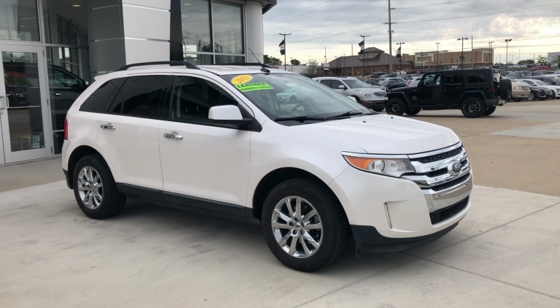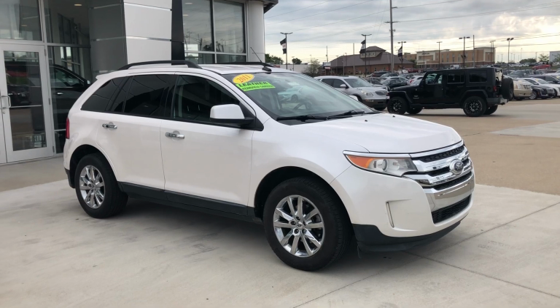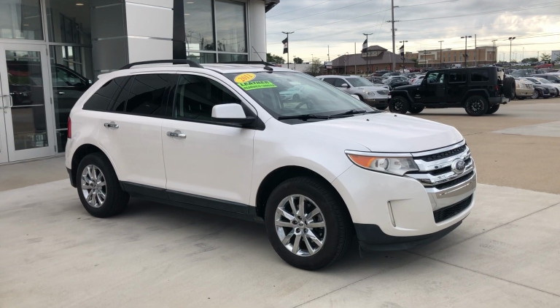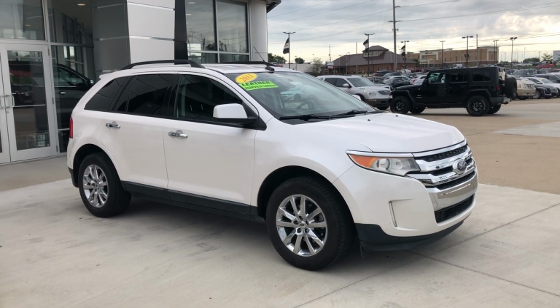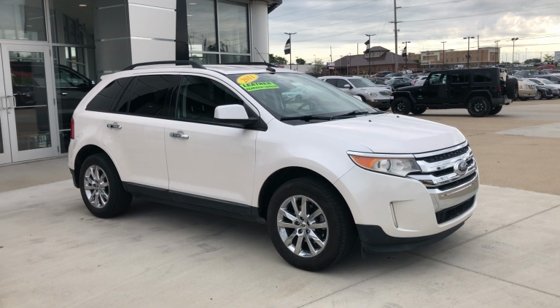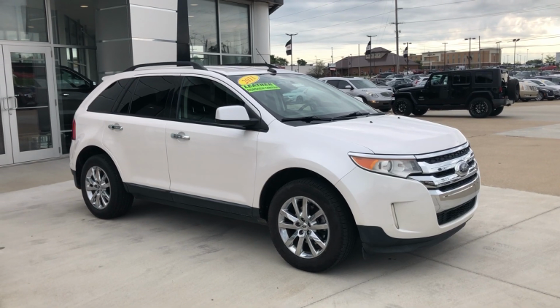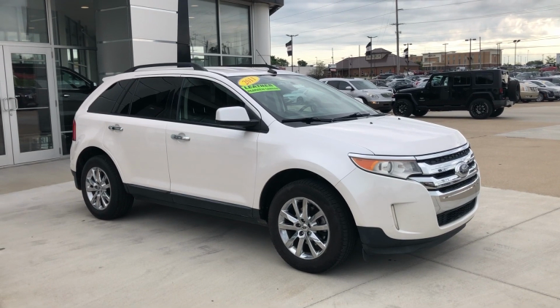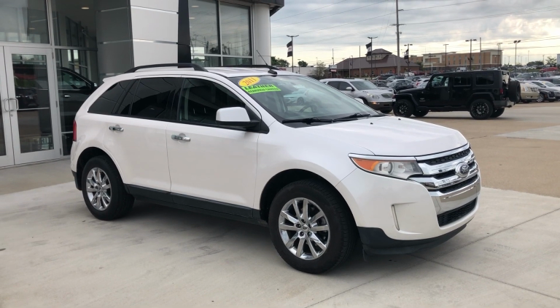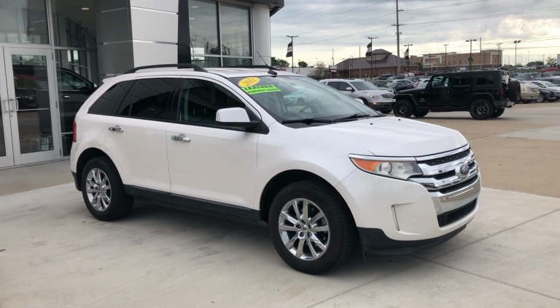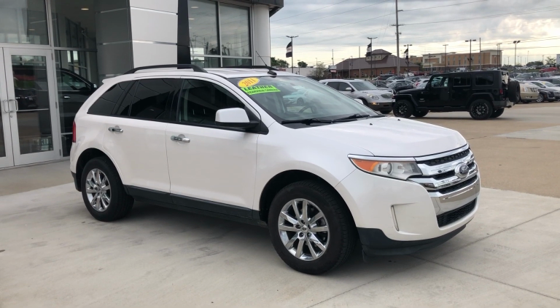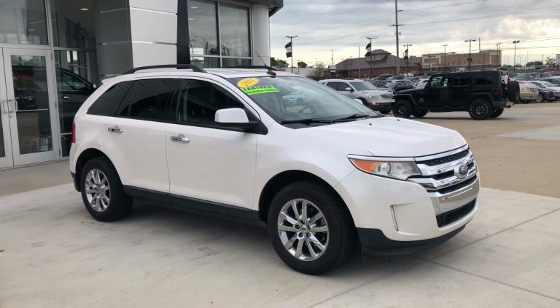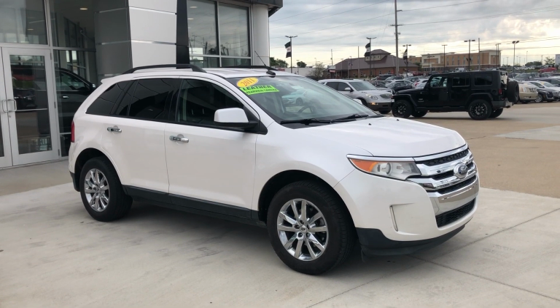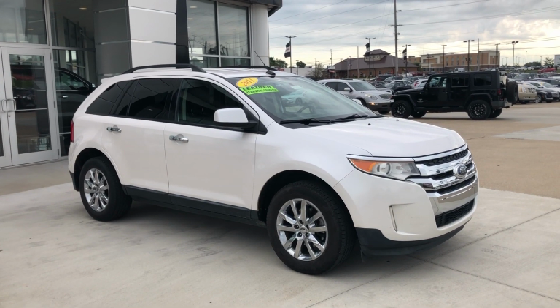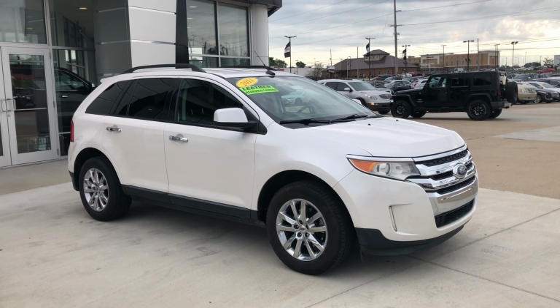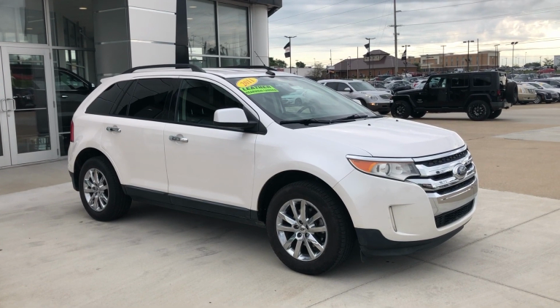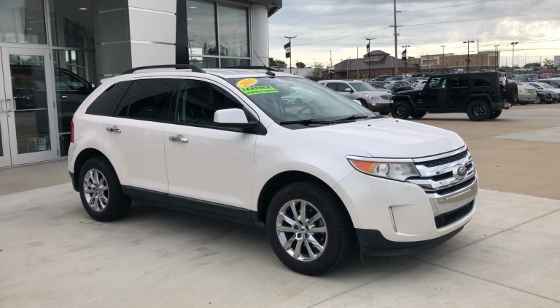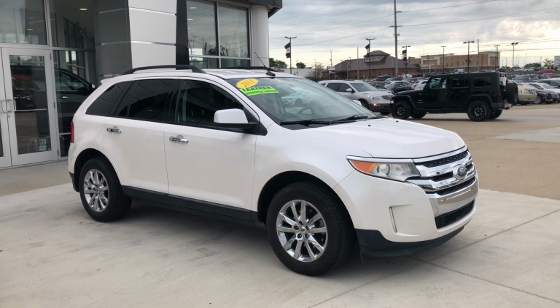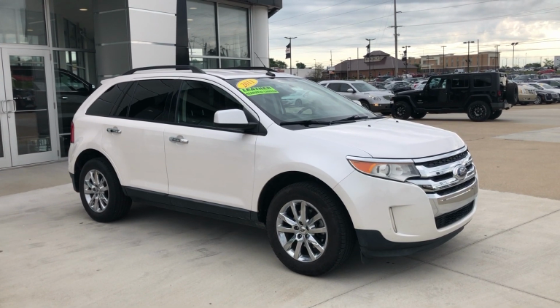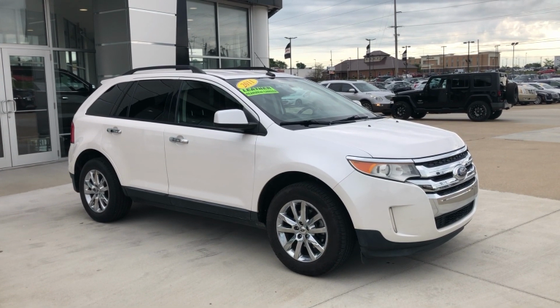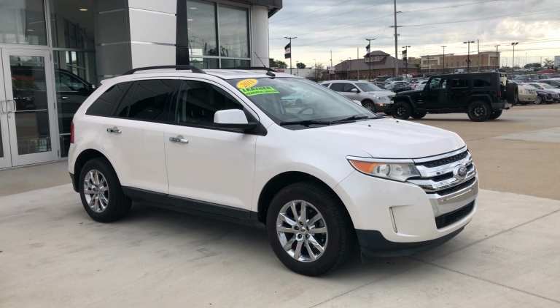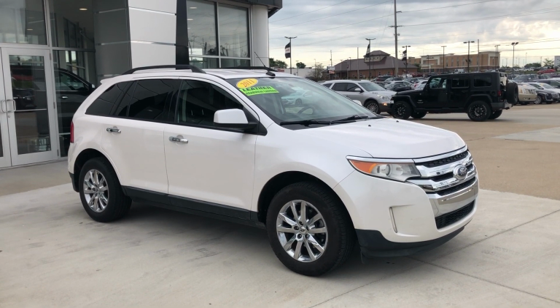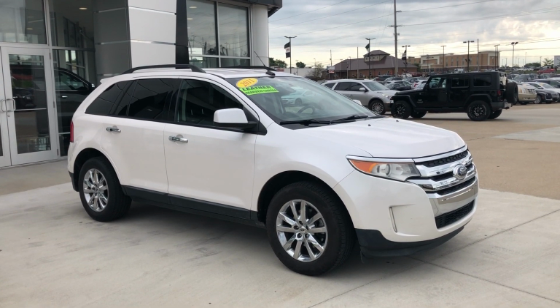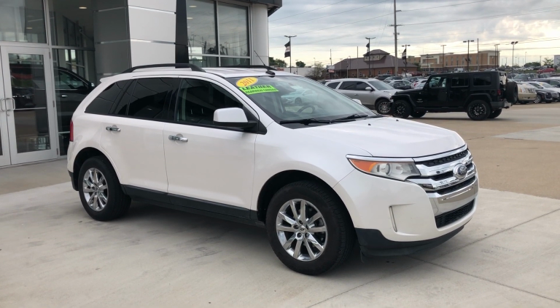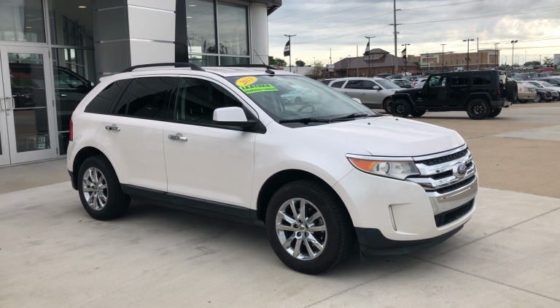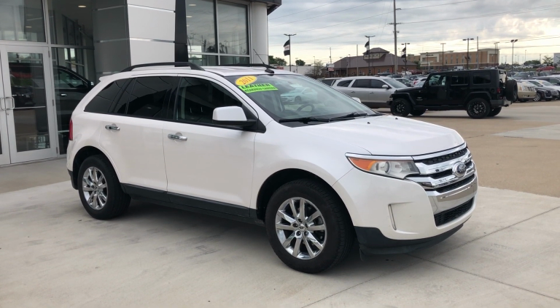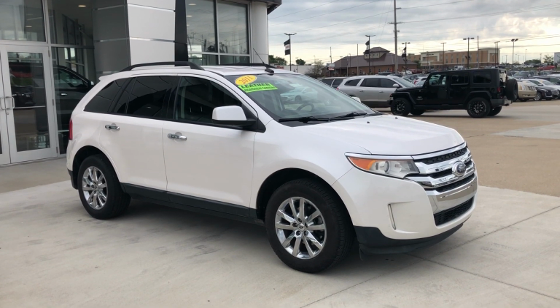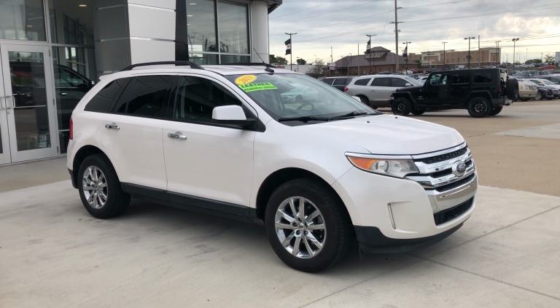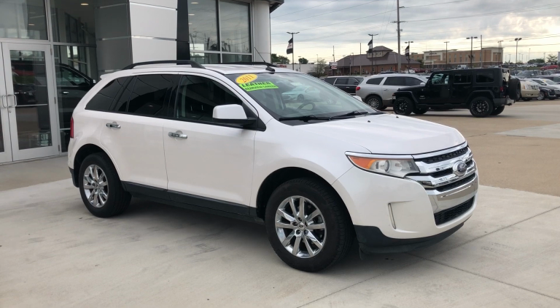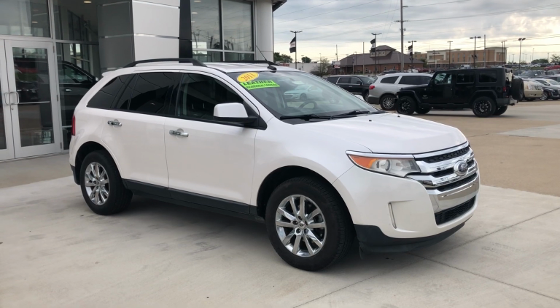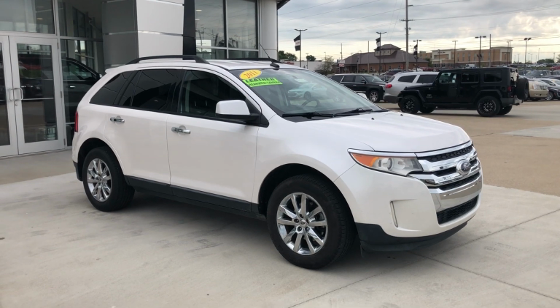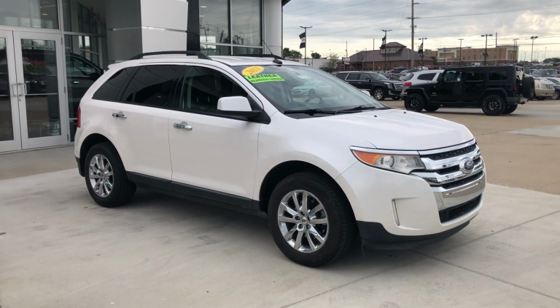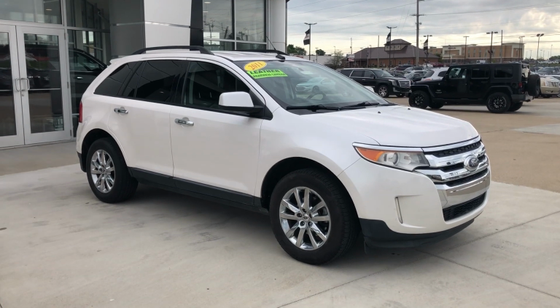Hello and welcome to Hubel Arby's GMC online showroom. Today we're gonna have a quick look at a 2011 Ford Edge.